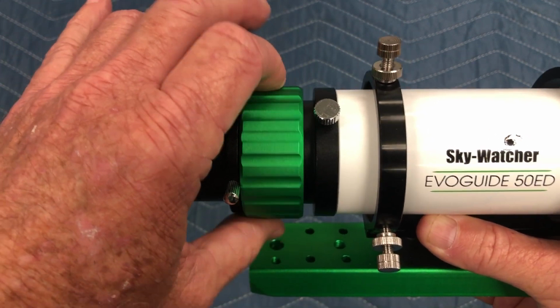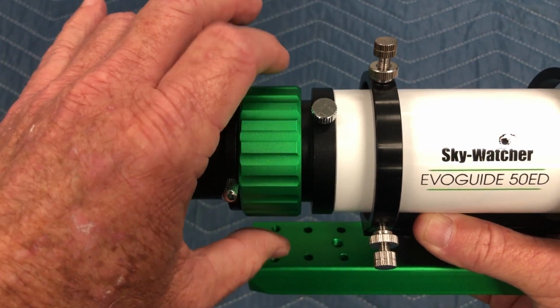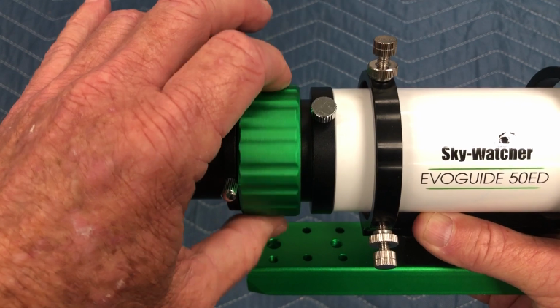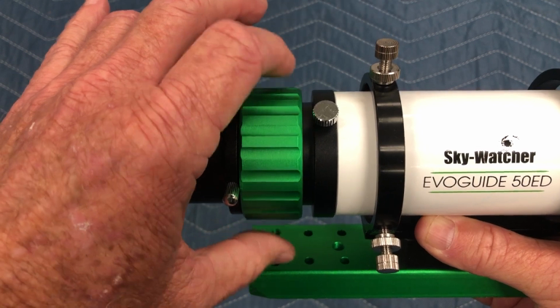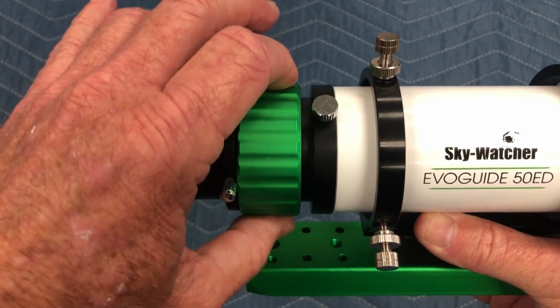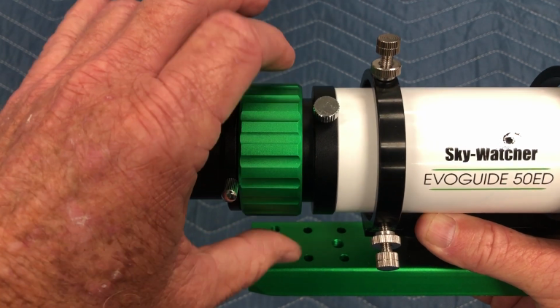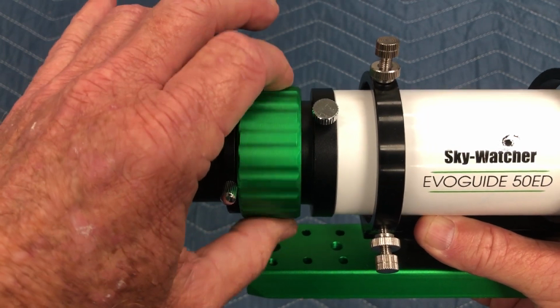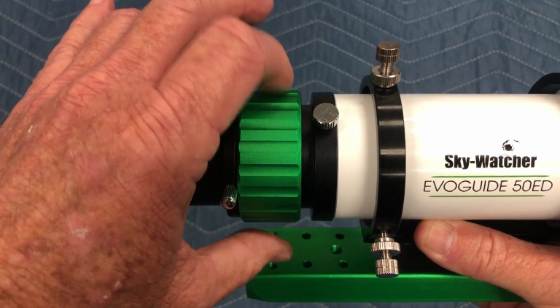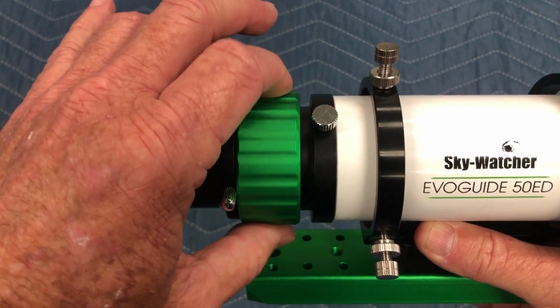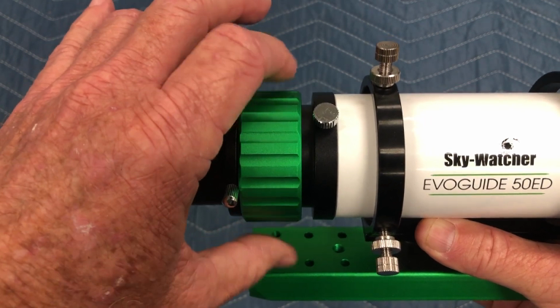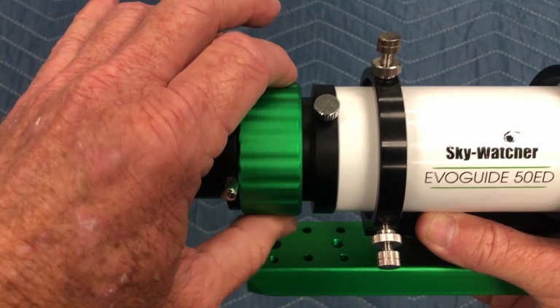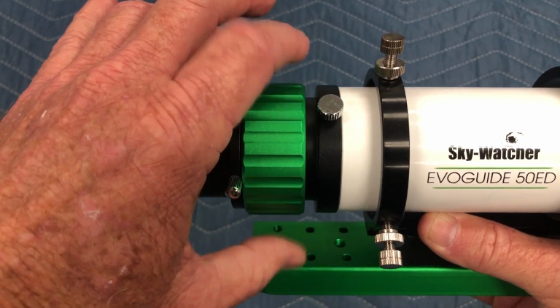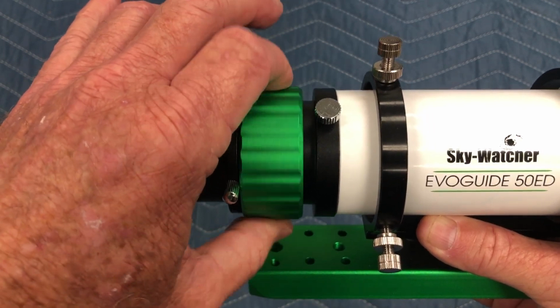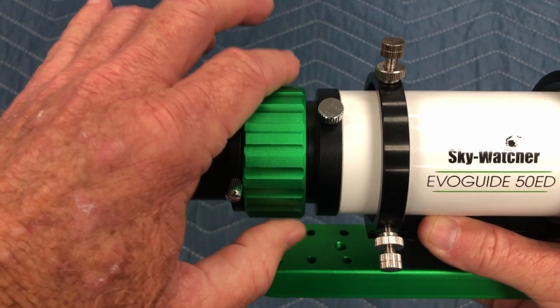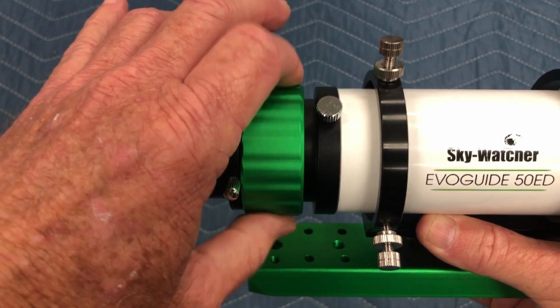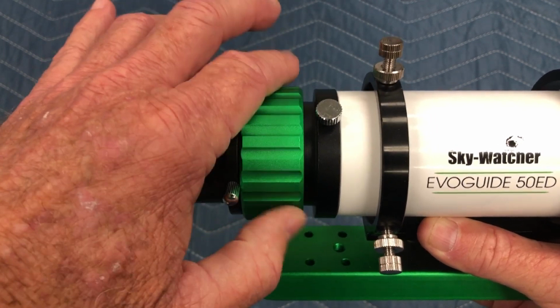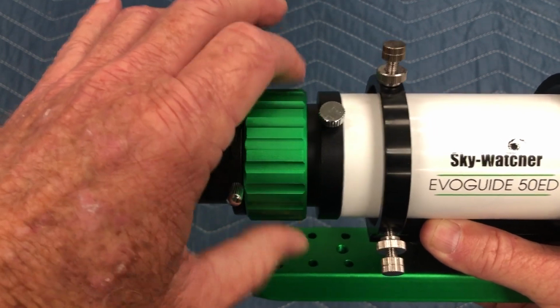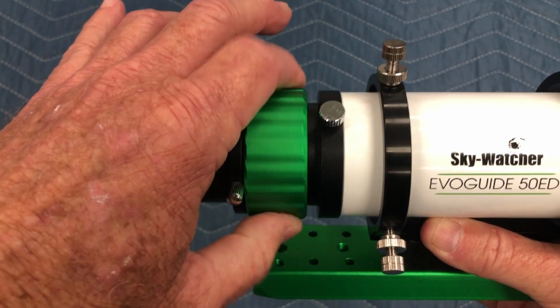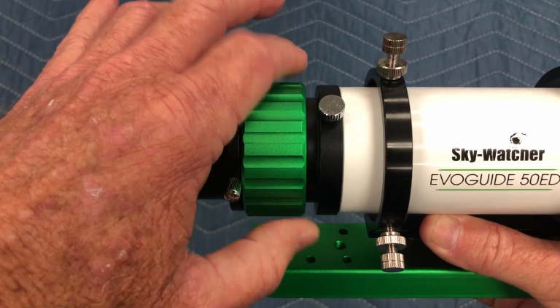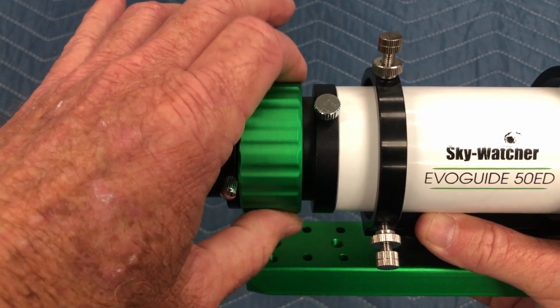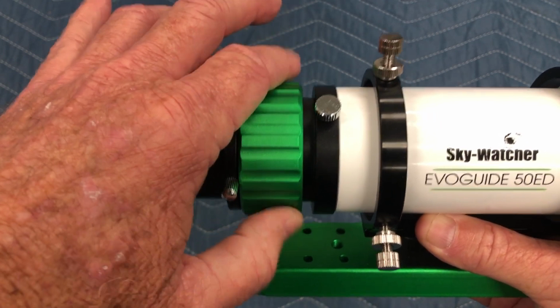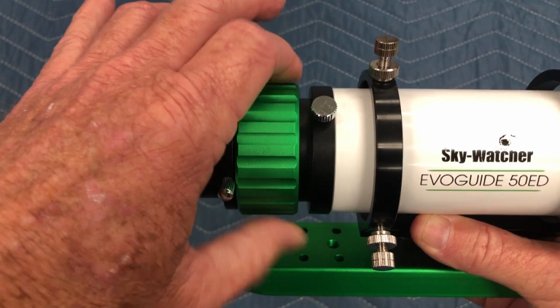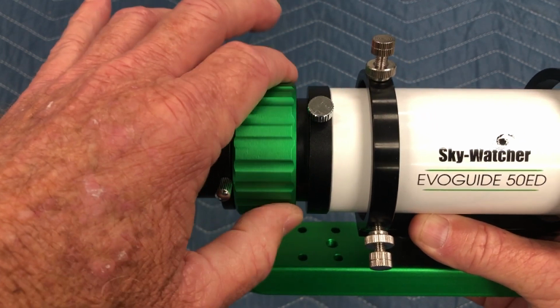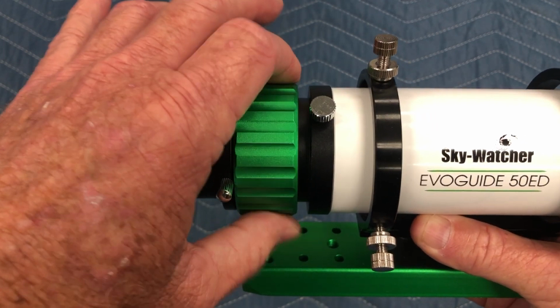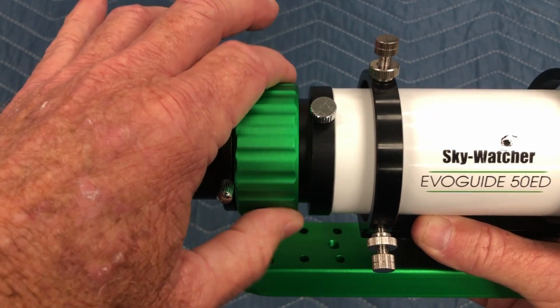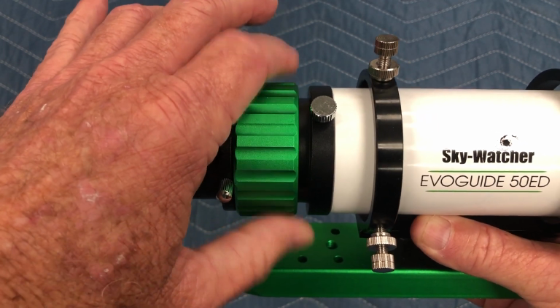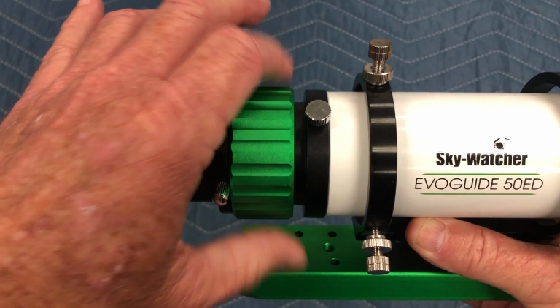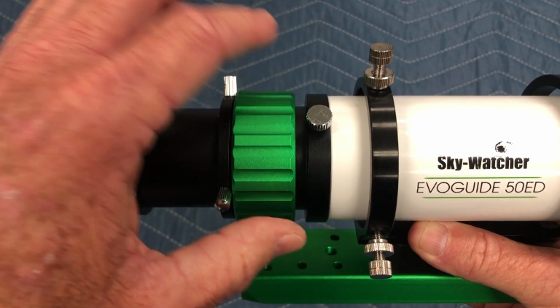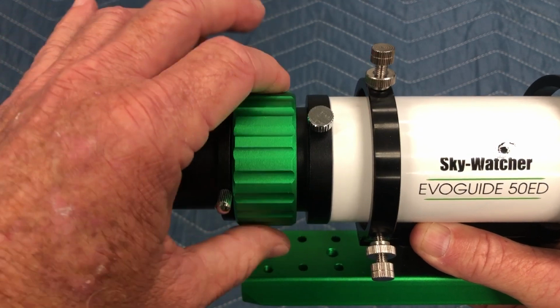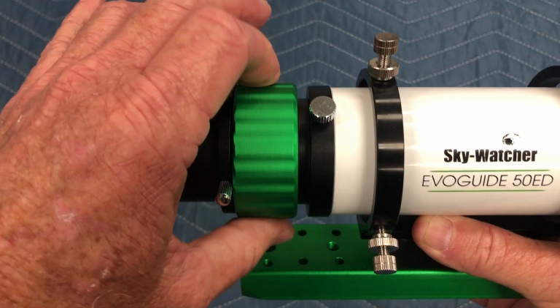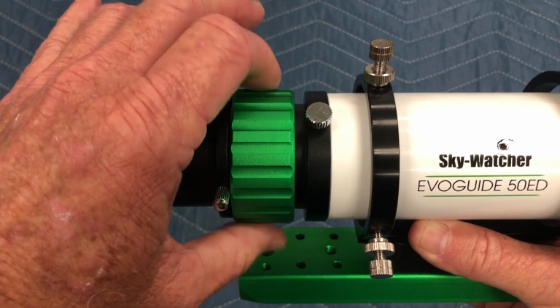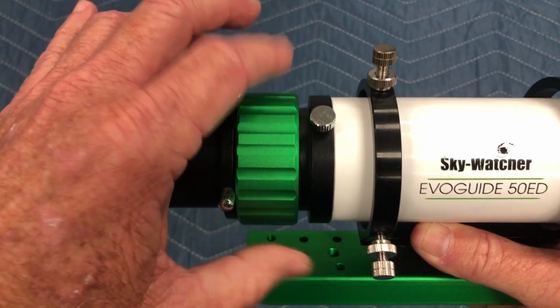There's no way you could hook this up to an automatic focuser, or you'd just be frustrated trying to get focus back and forth.